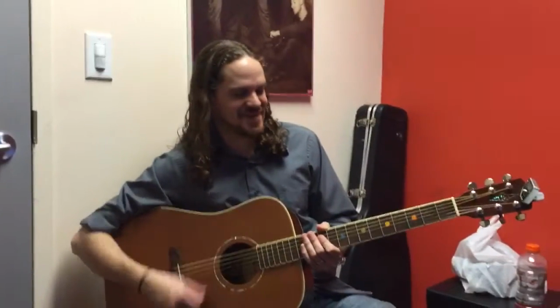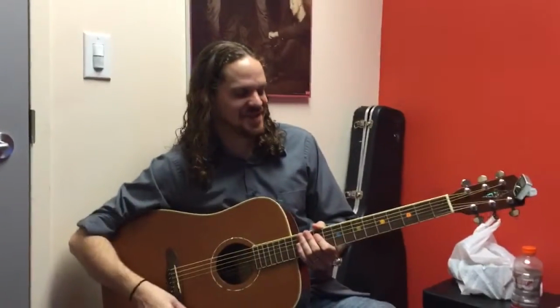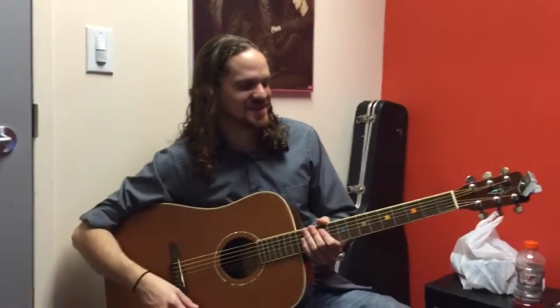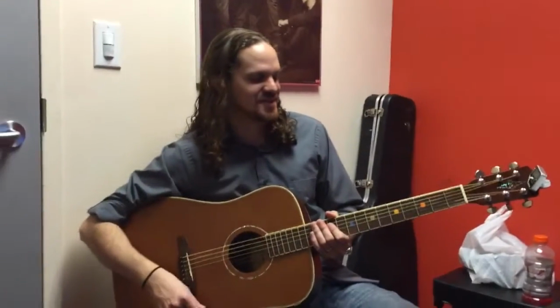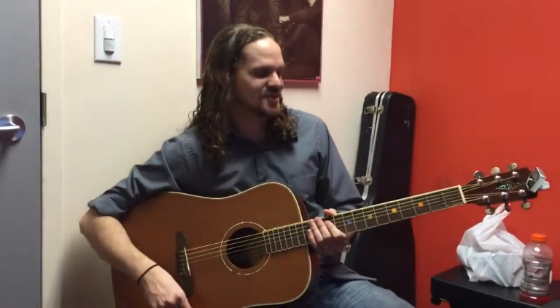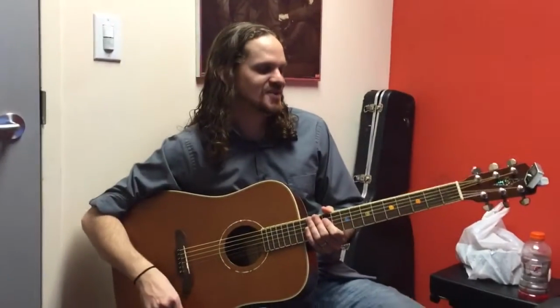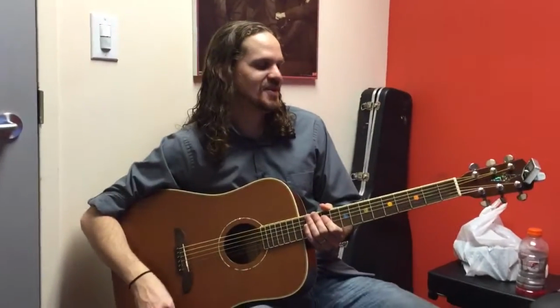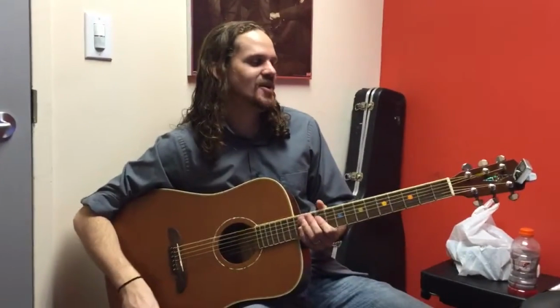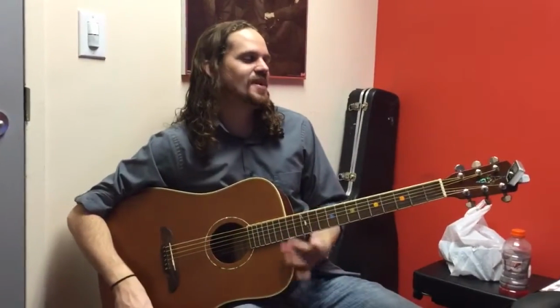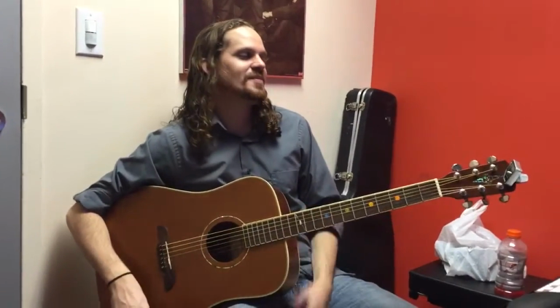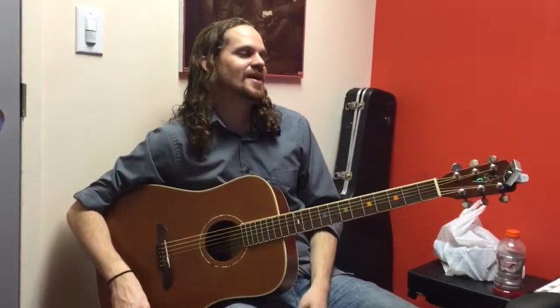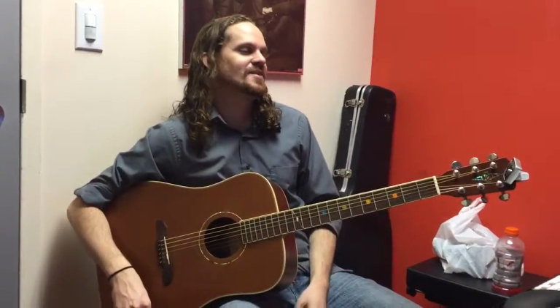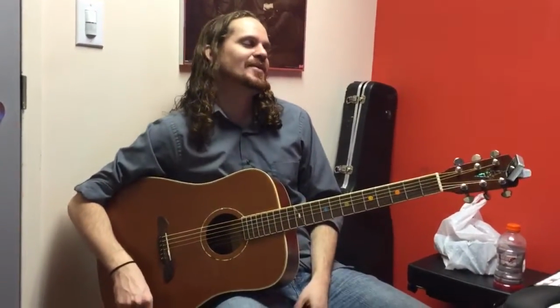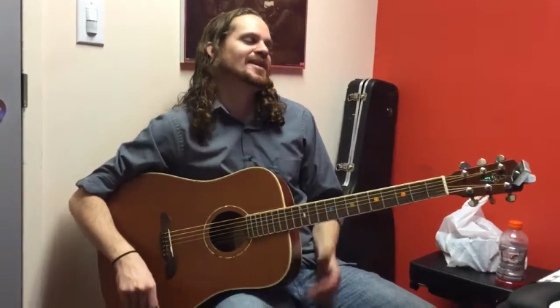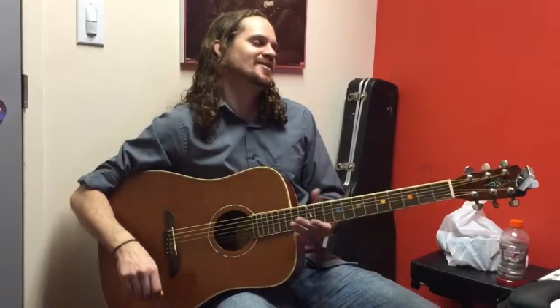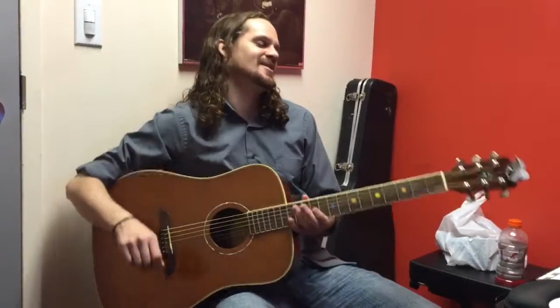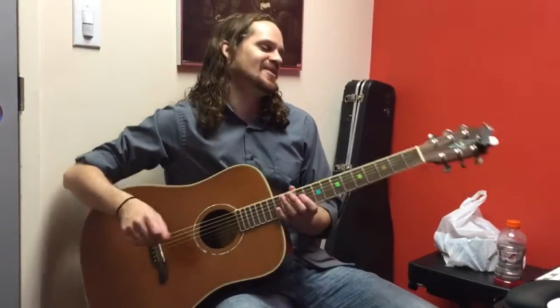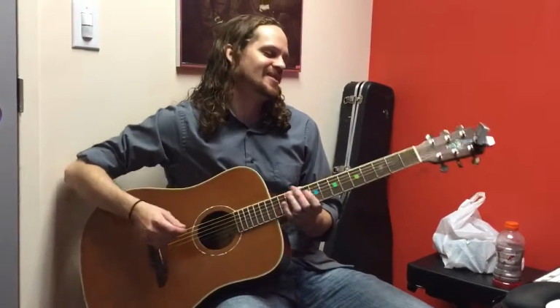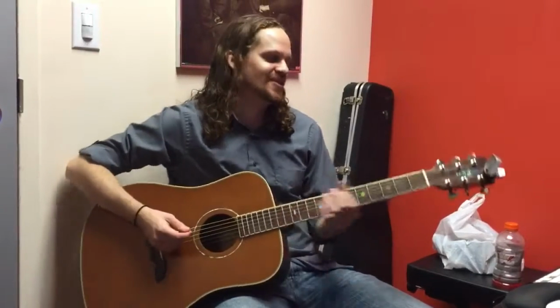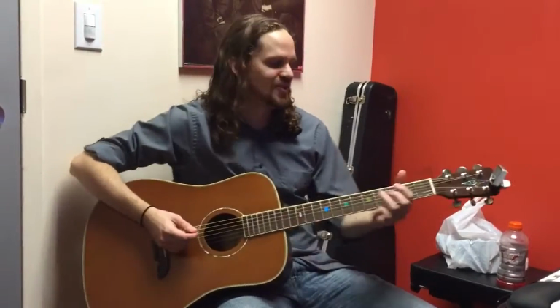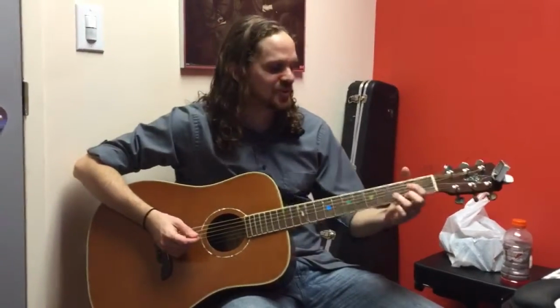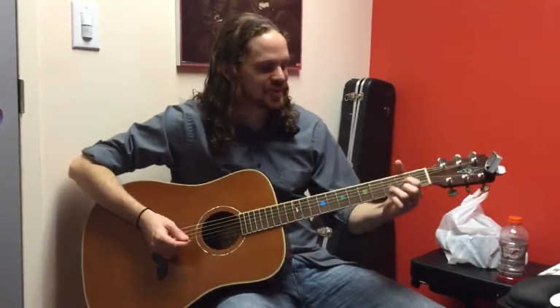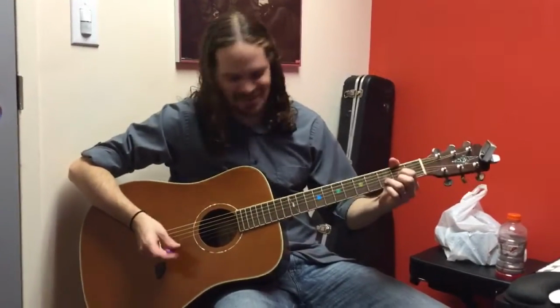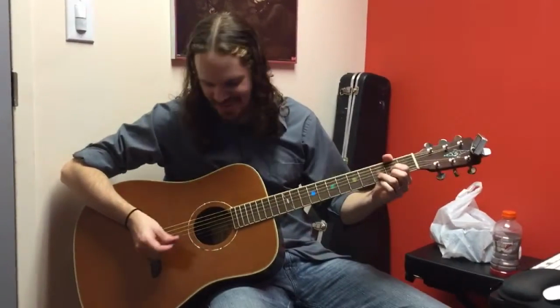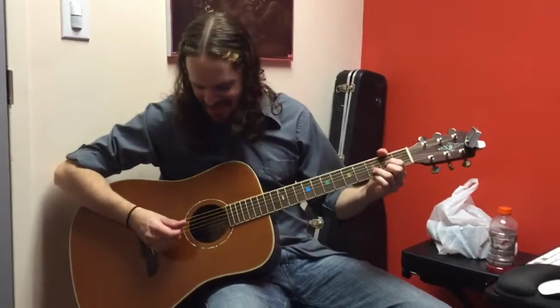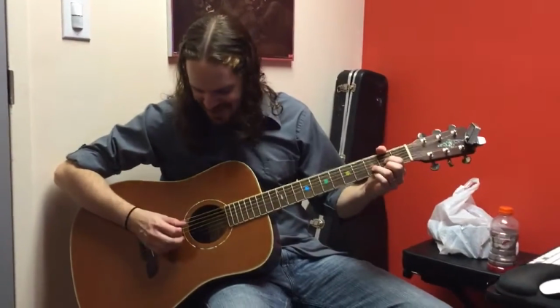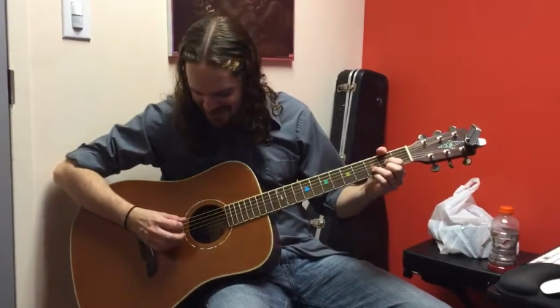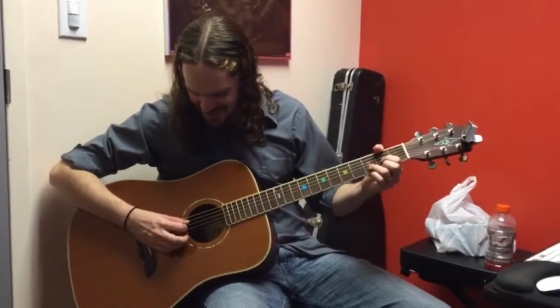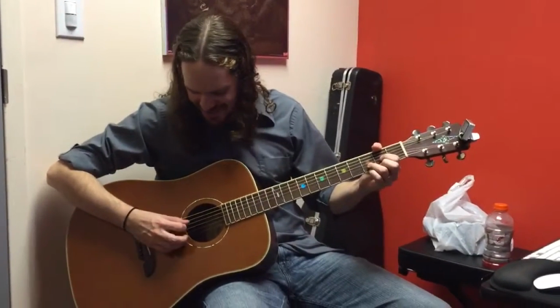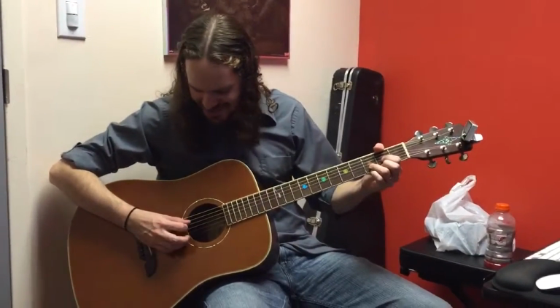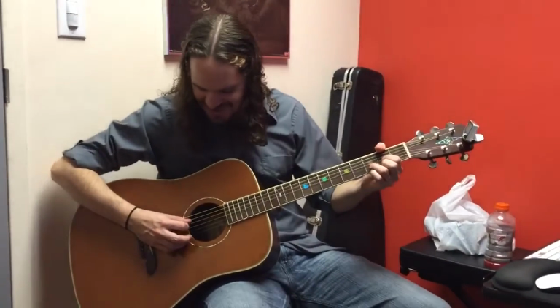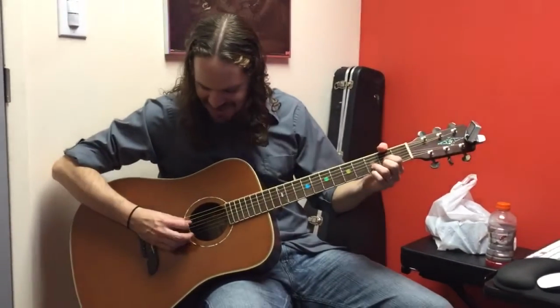We're going to do Sweet Home Alabama by Lynyrd Skynyrd. I'll go through the parts real quick. It starts off like this.